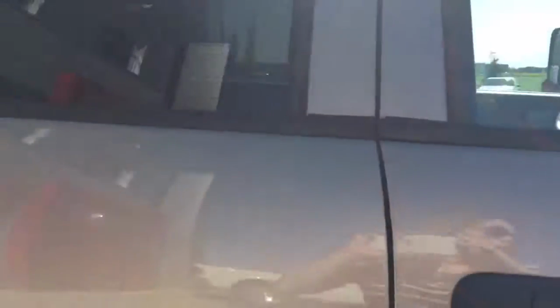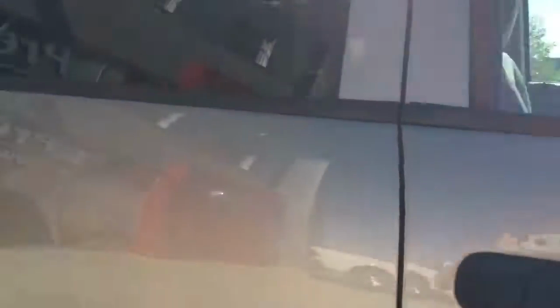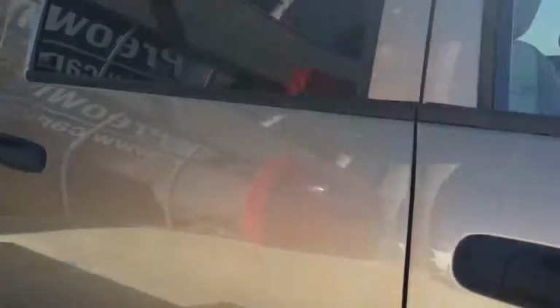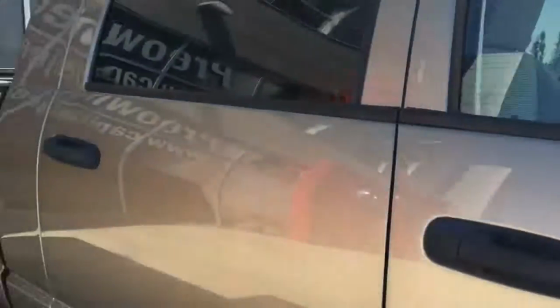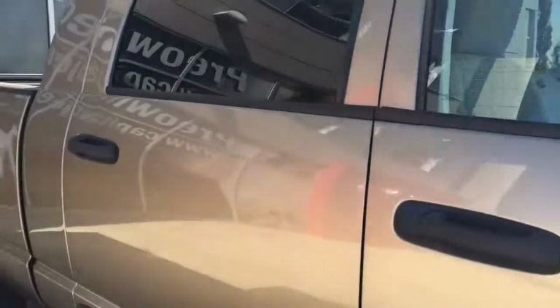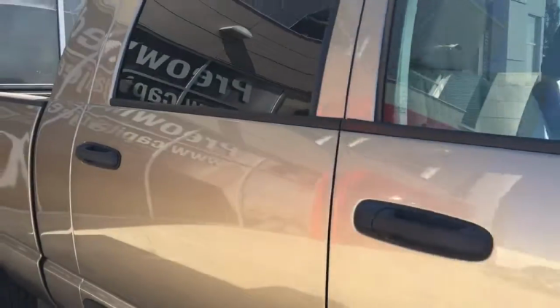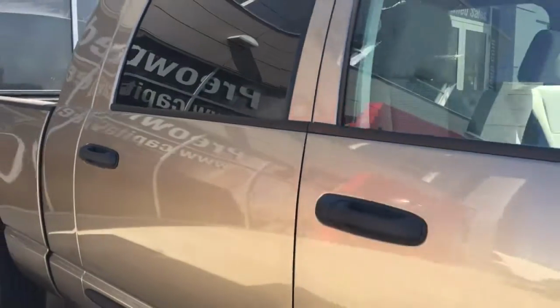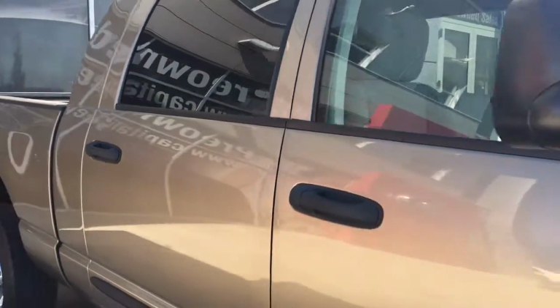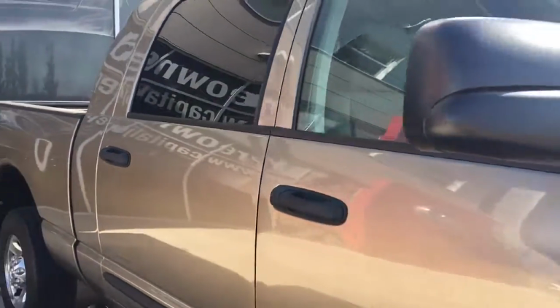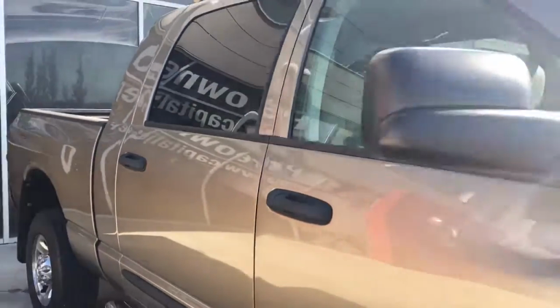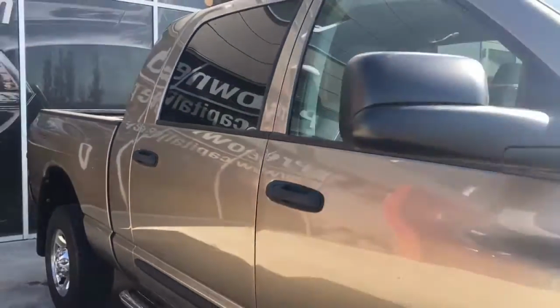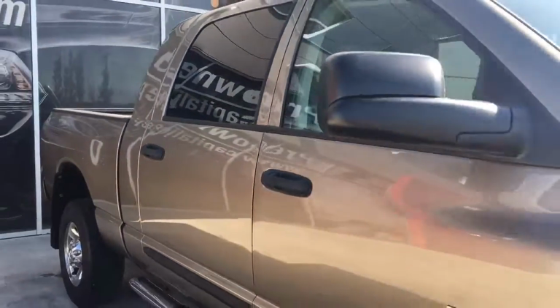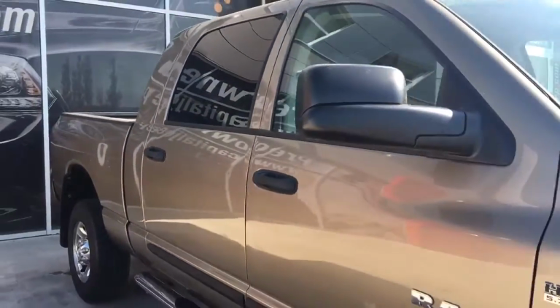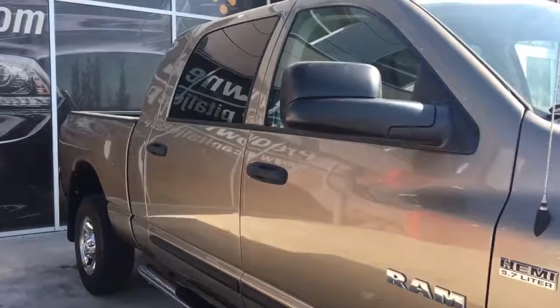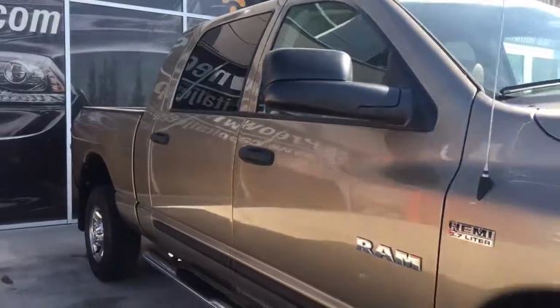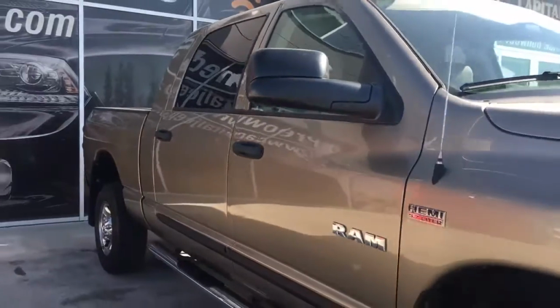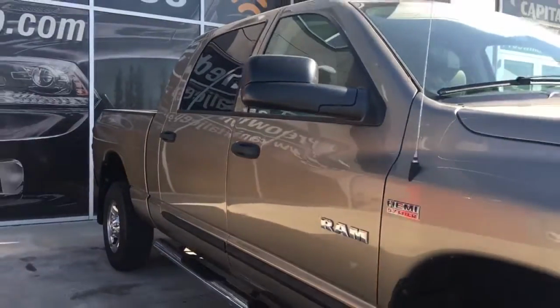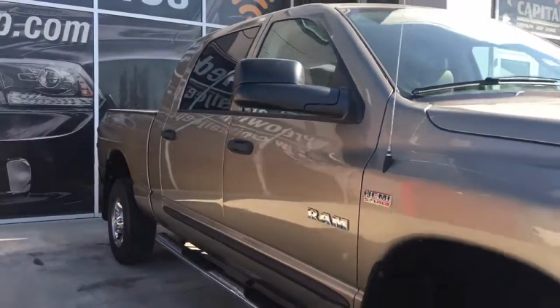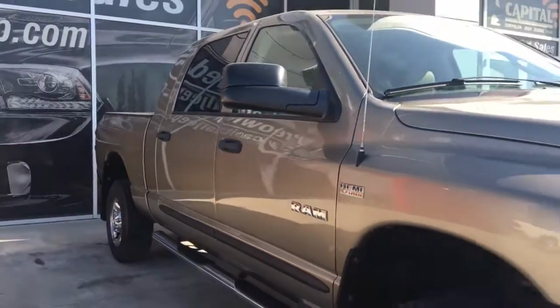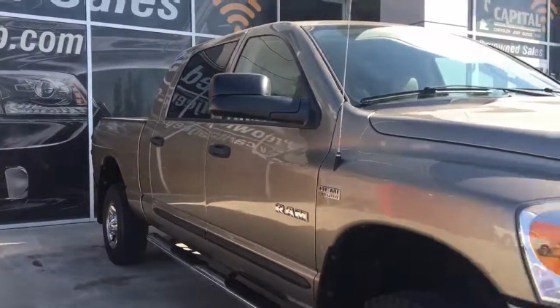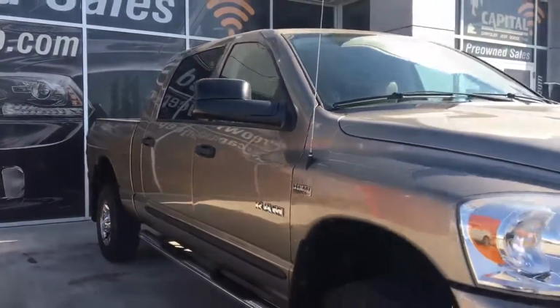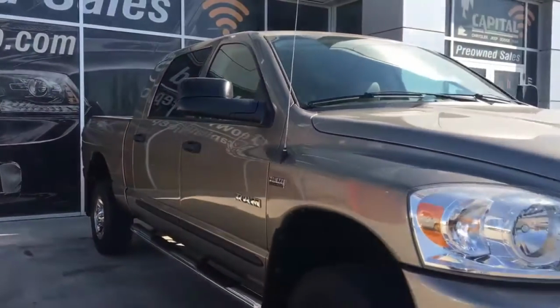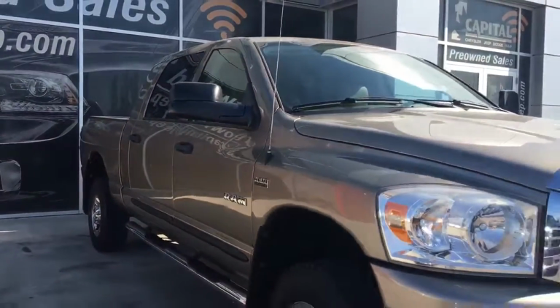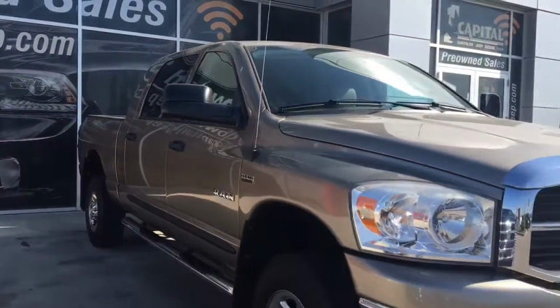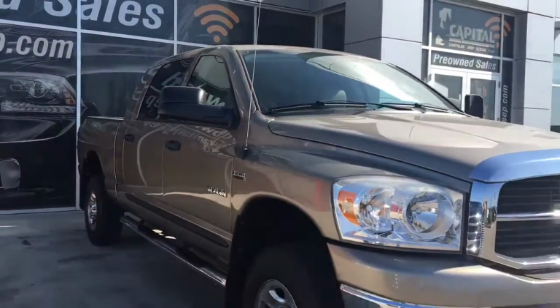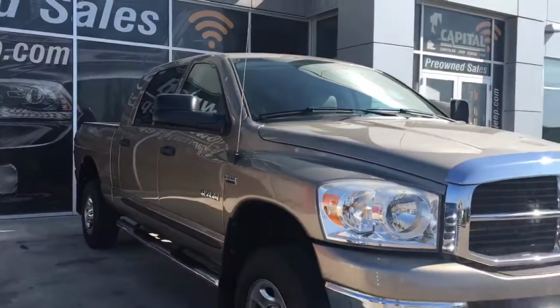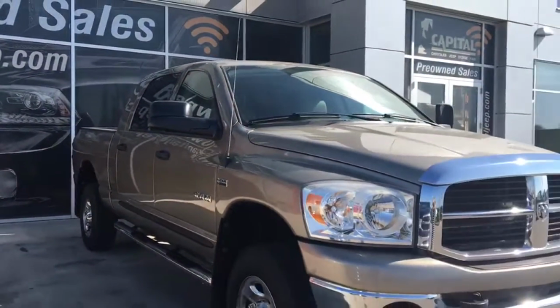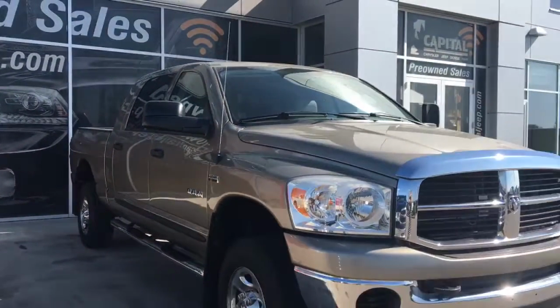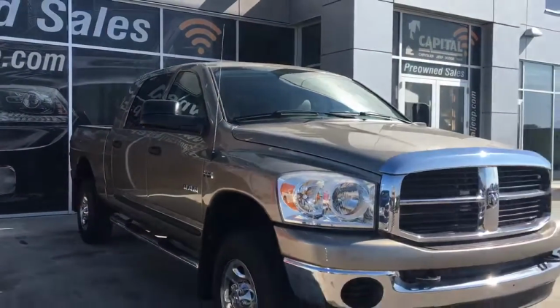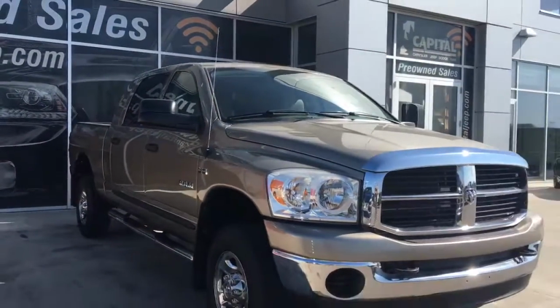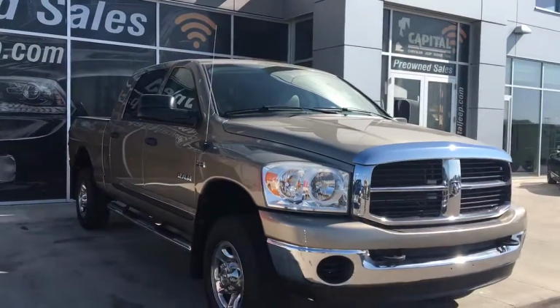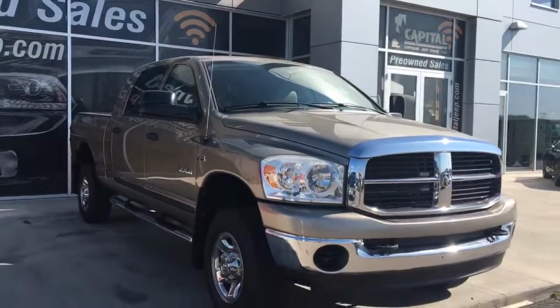So if you'd like to take this truck for a test drive, come on down to Capital Jeep, and hopefully we'll see you soon. Take care.